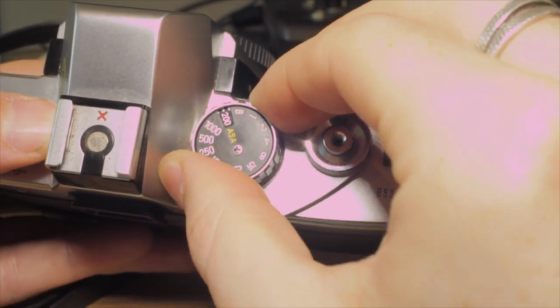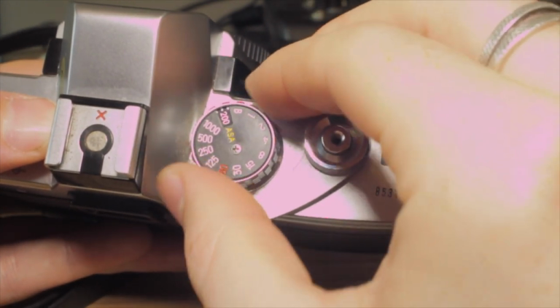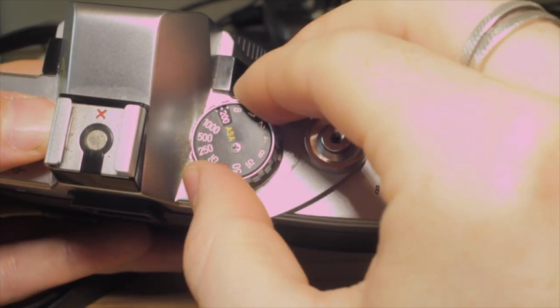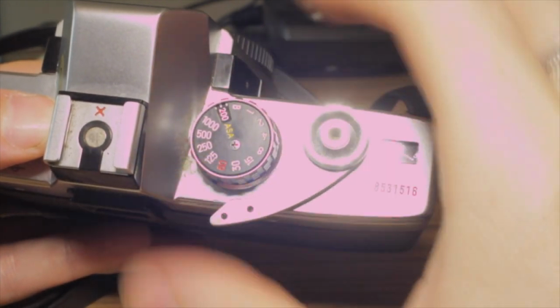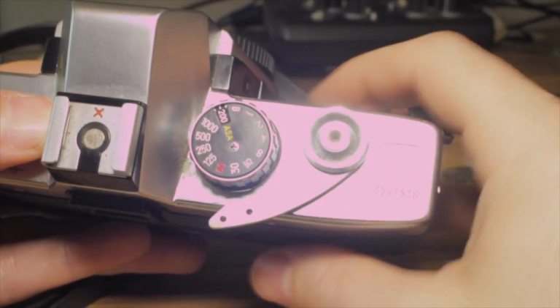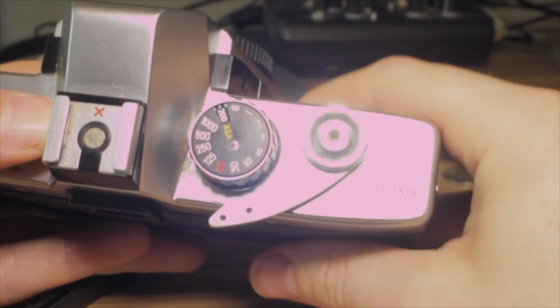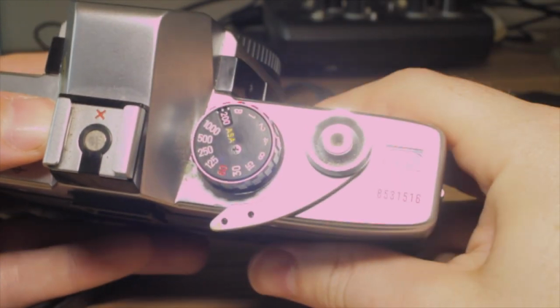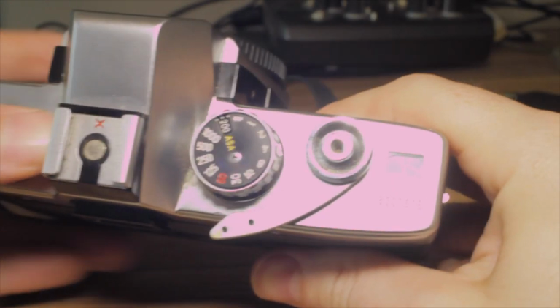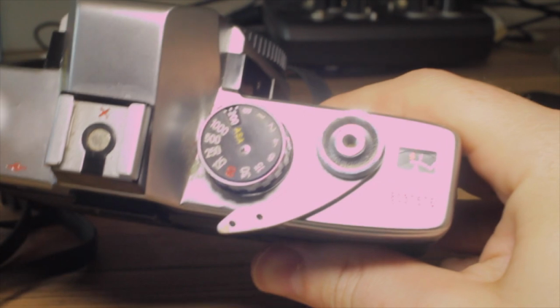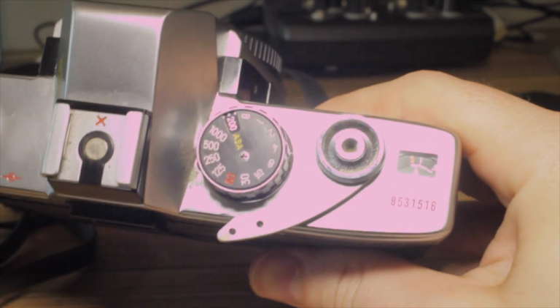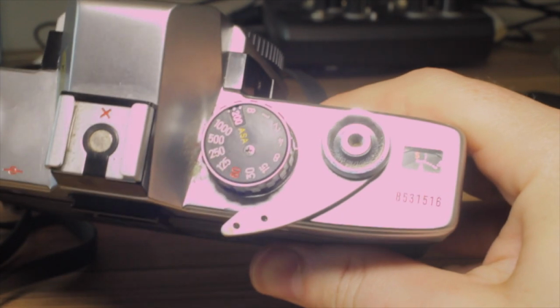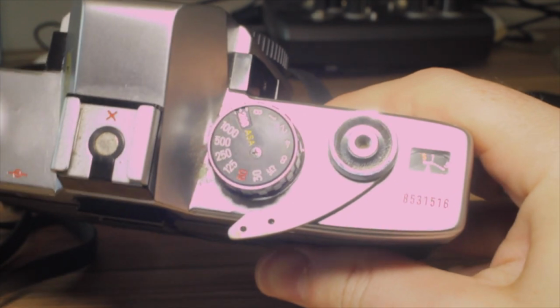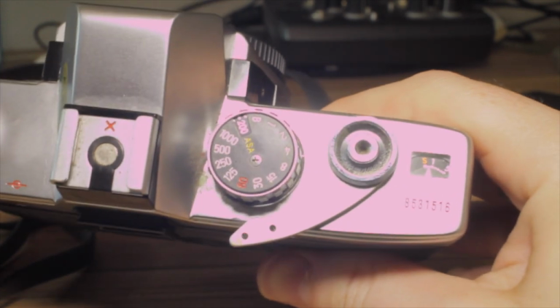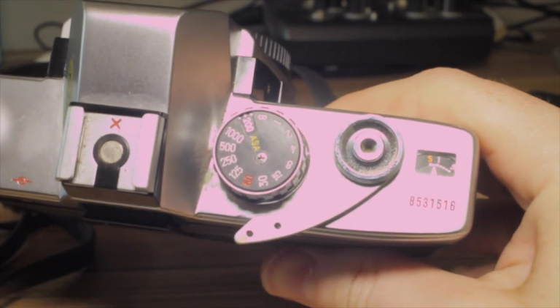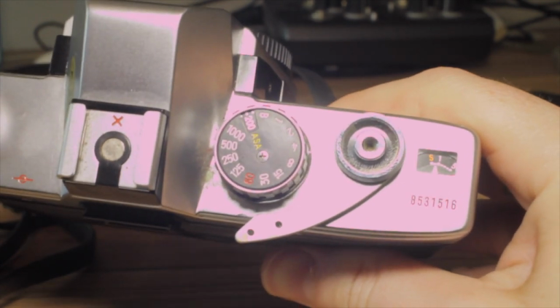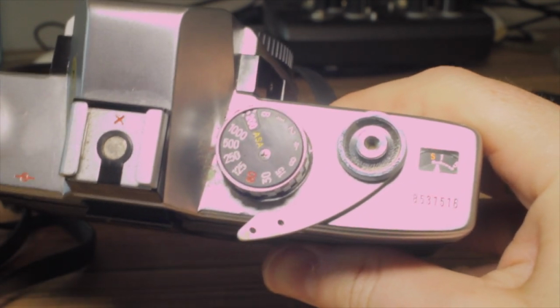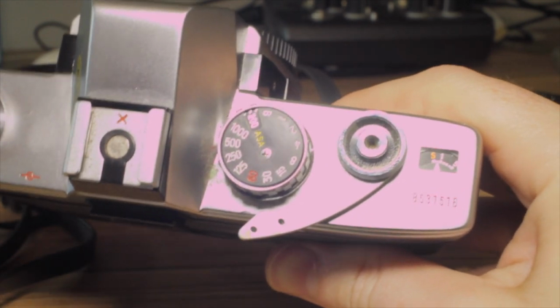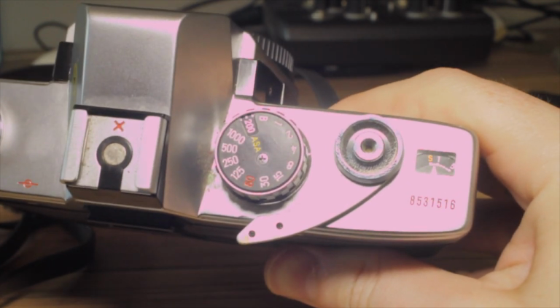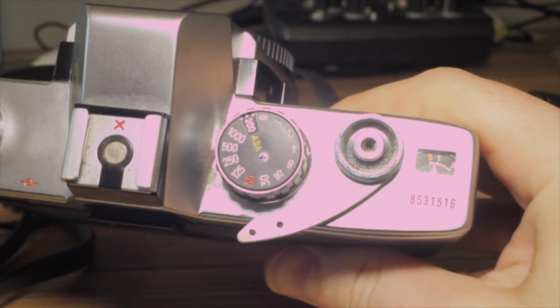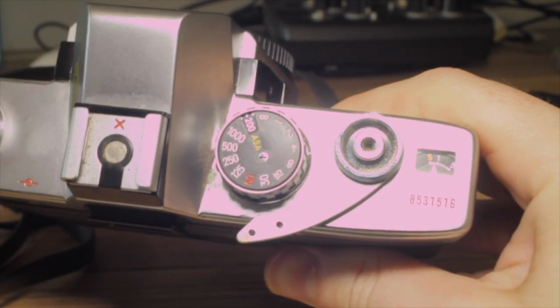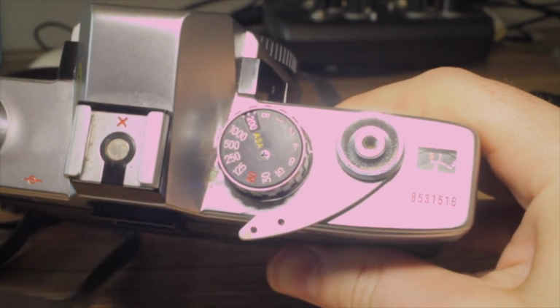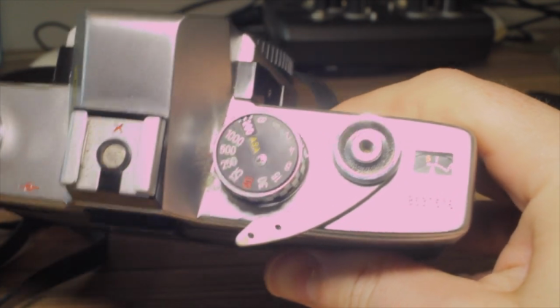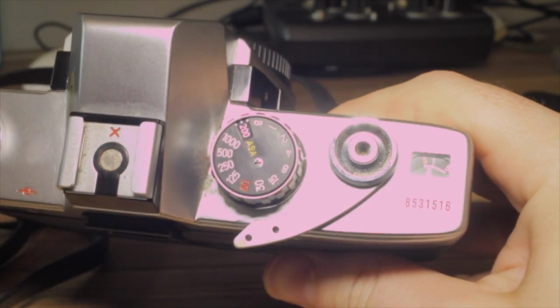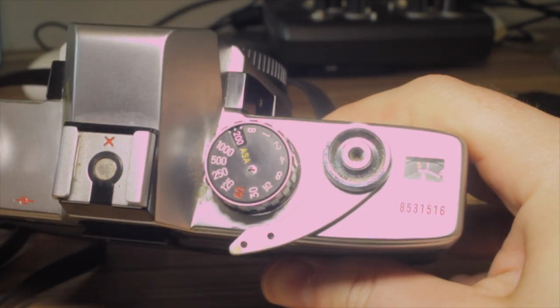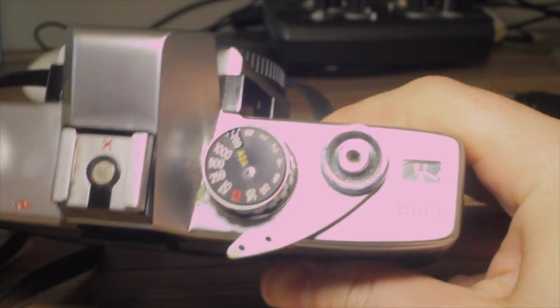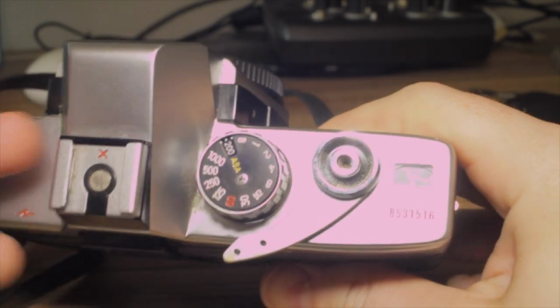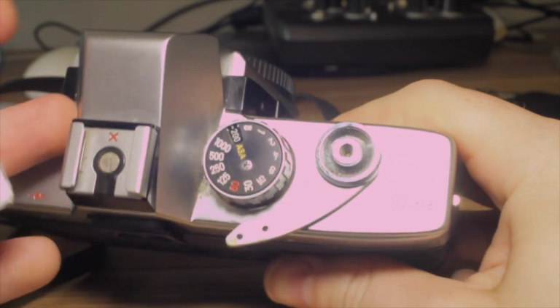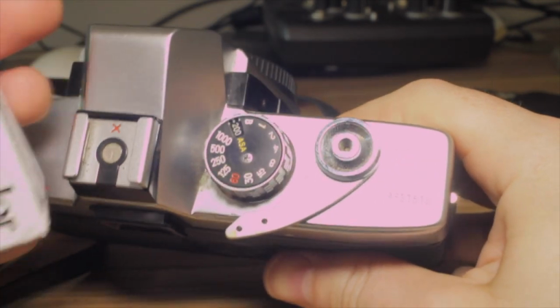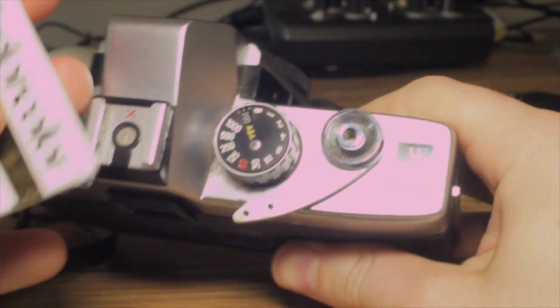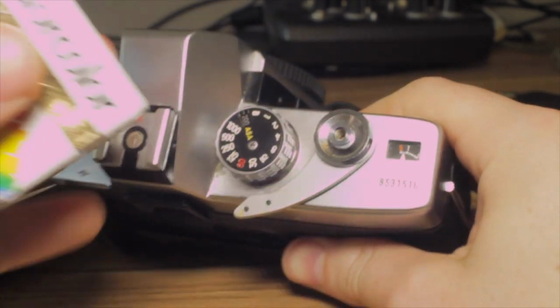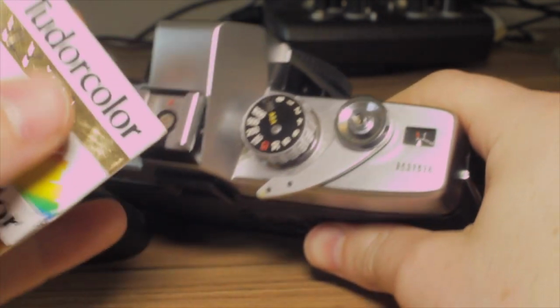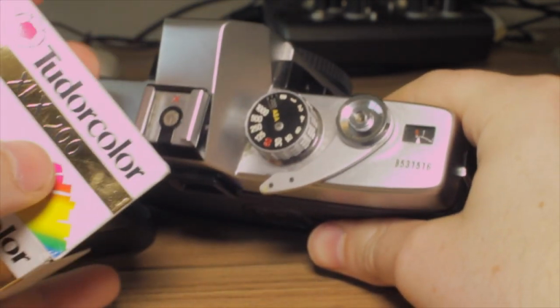Set your ISO to whatever the film speed is — in this case it's 200. This is going to help you with metering.